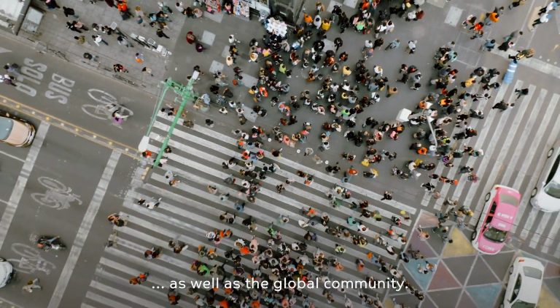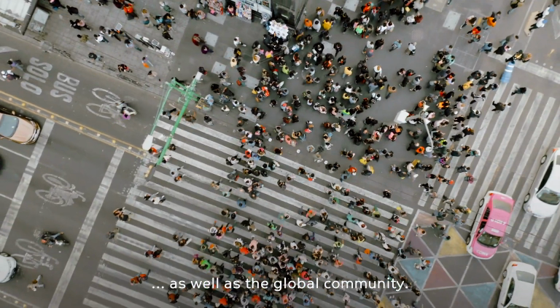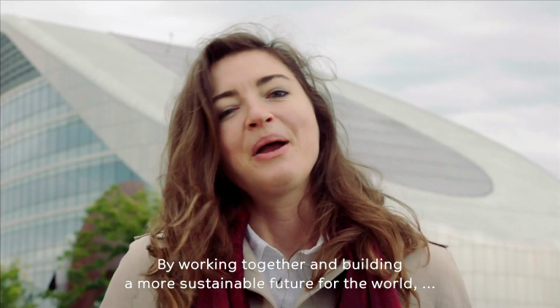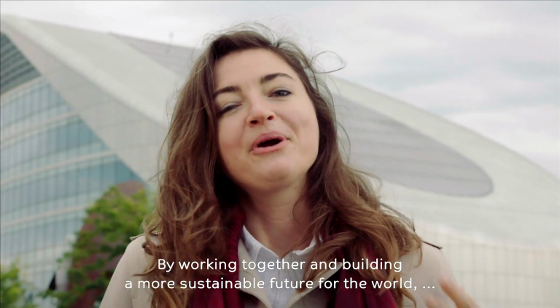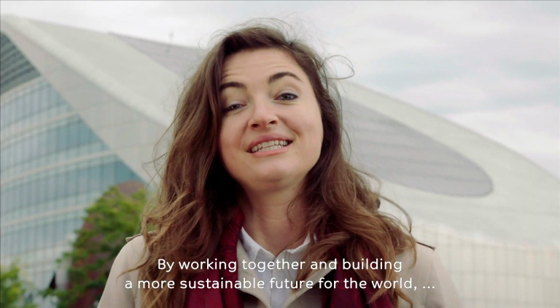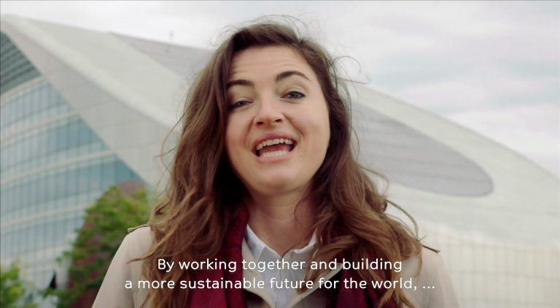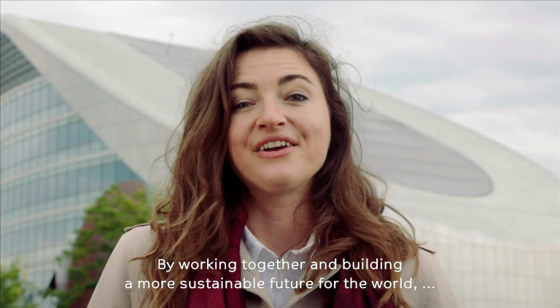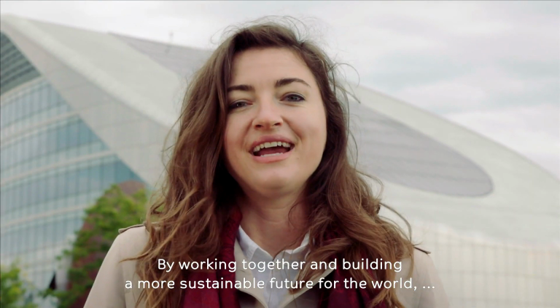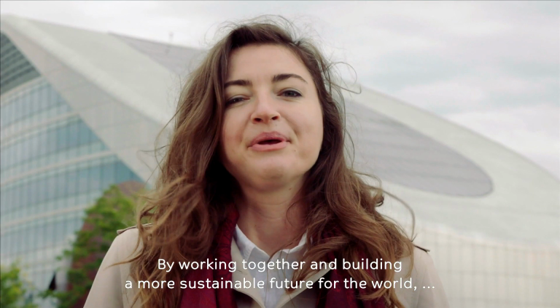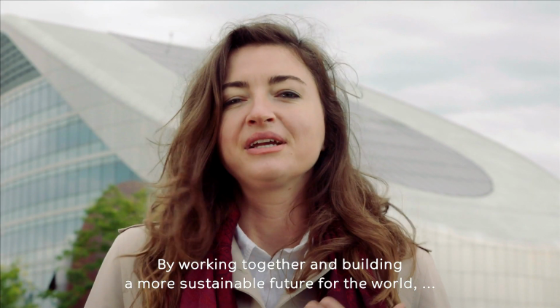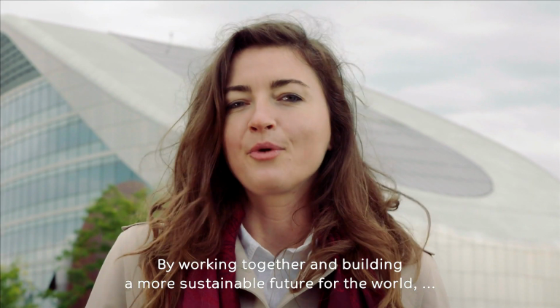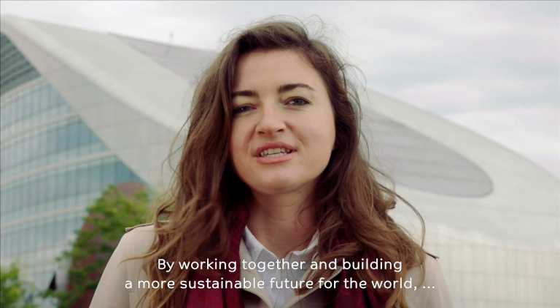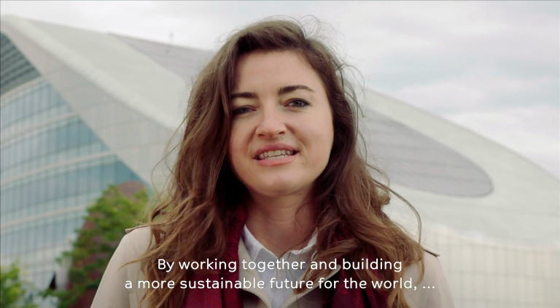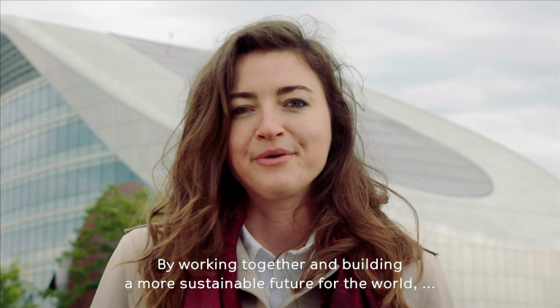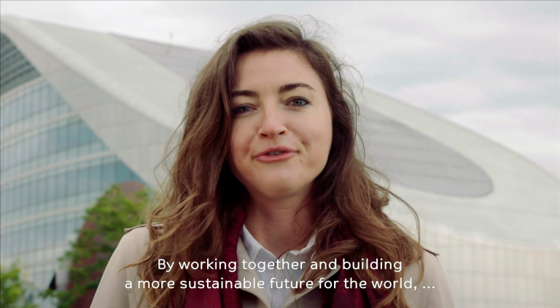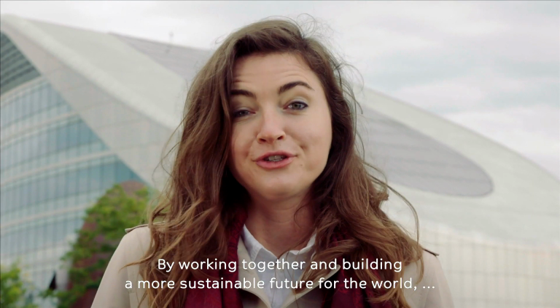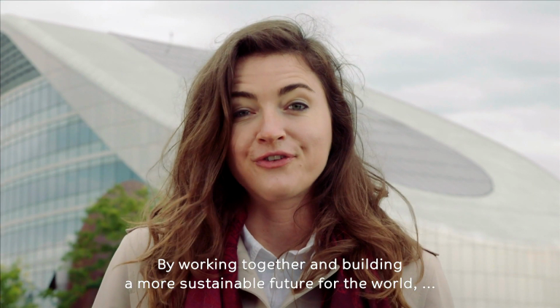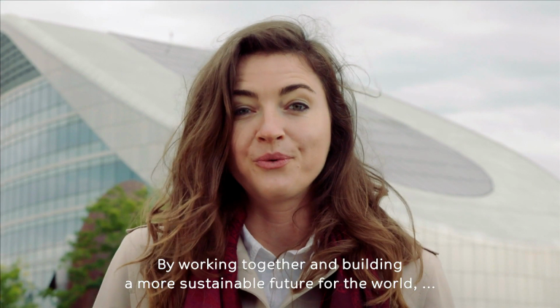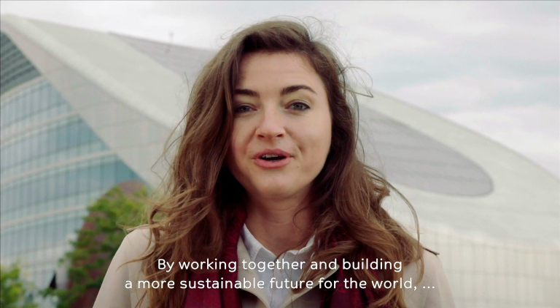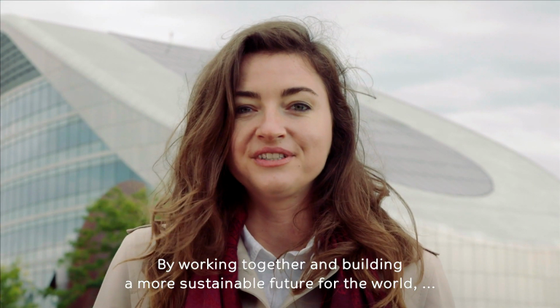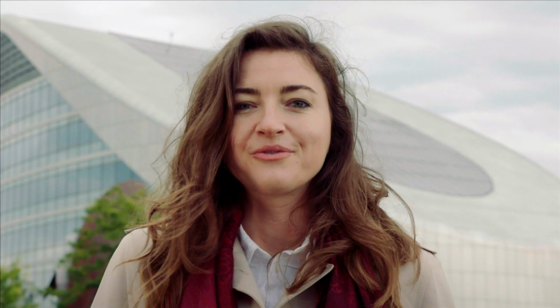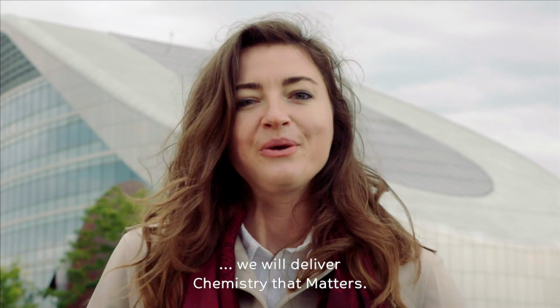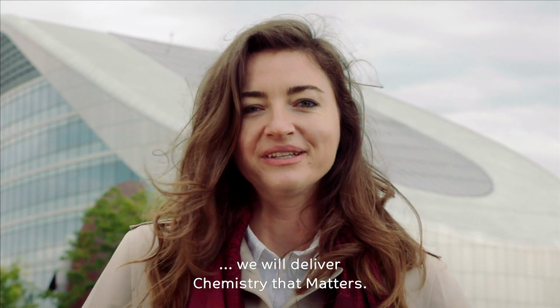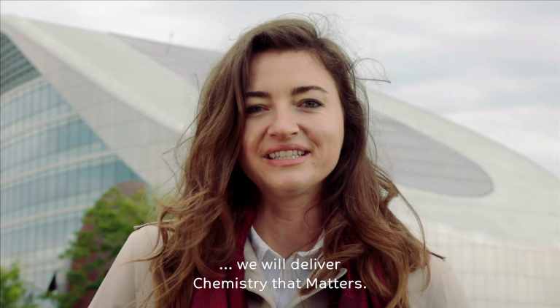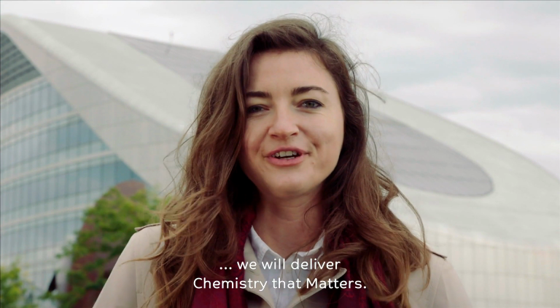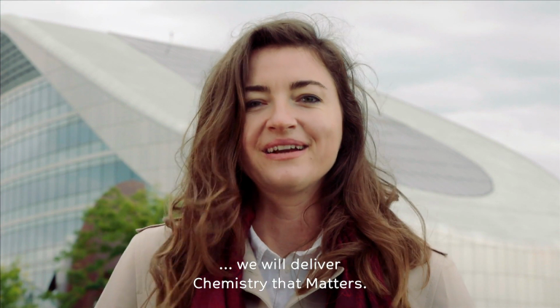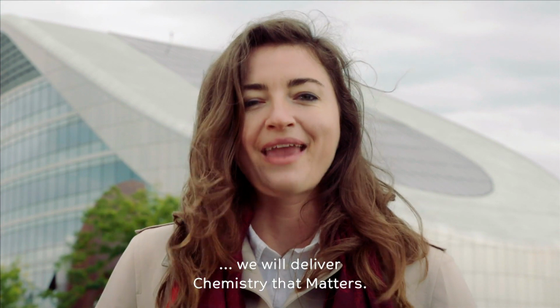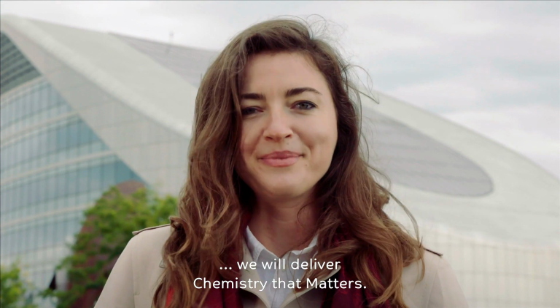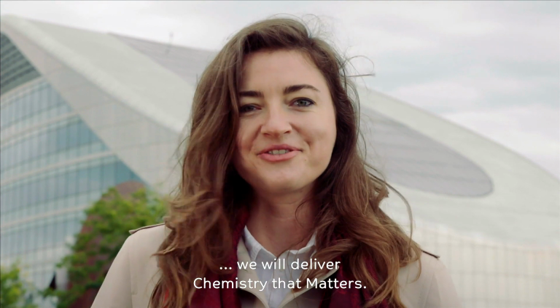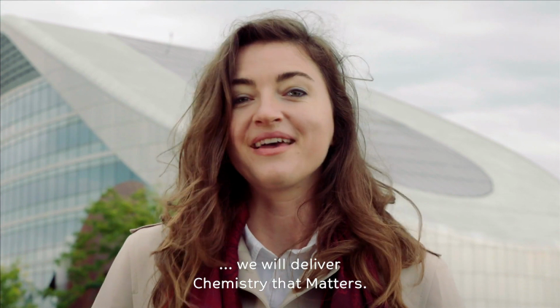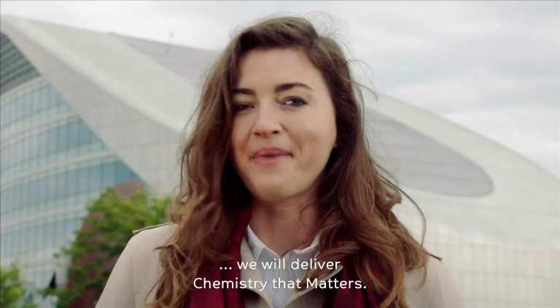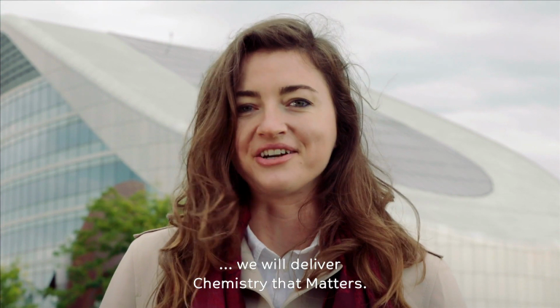By working together and building a more sustainable future for the world, we will deliver chemistry that matters.